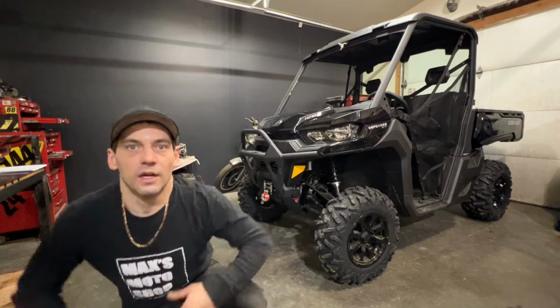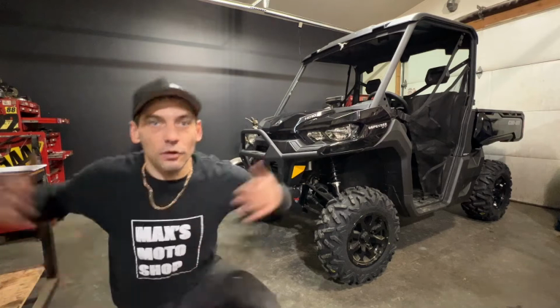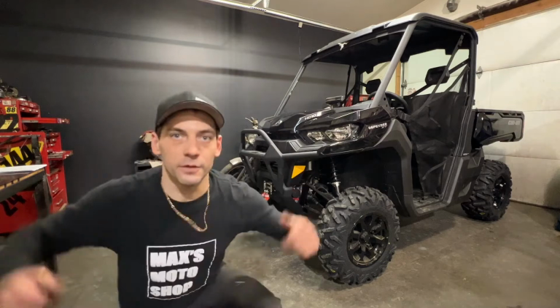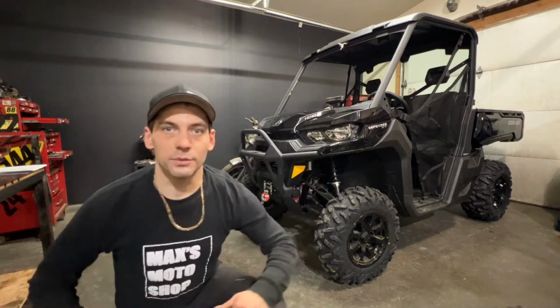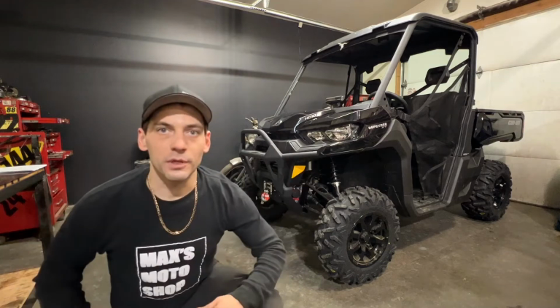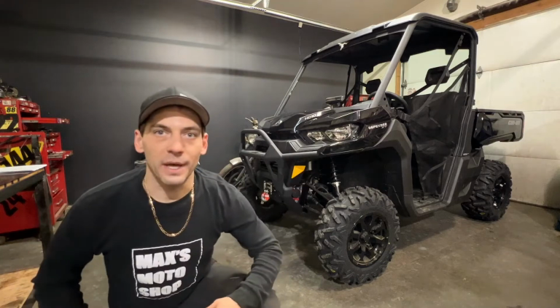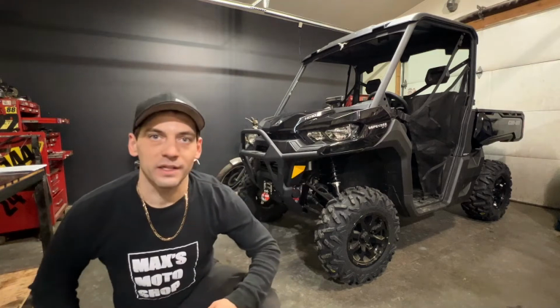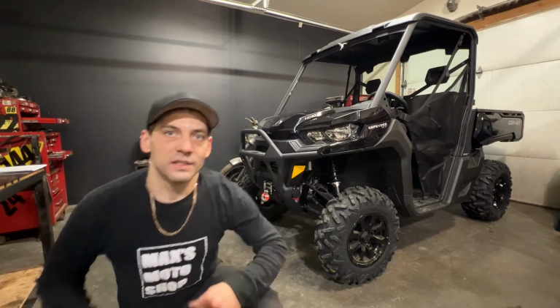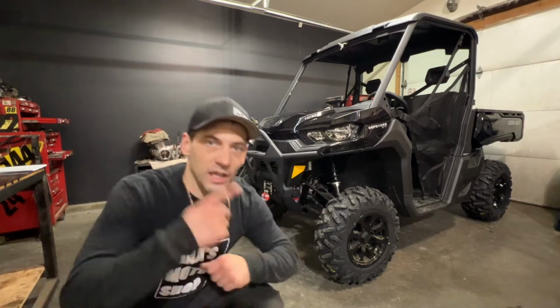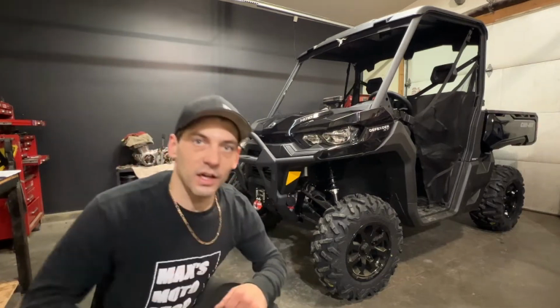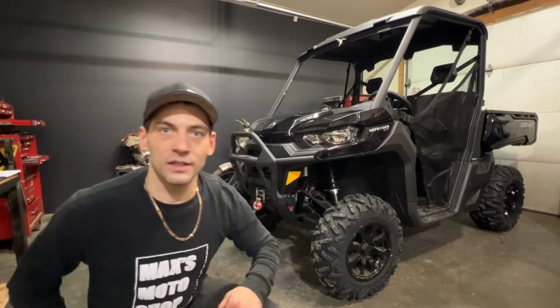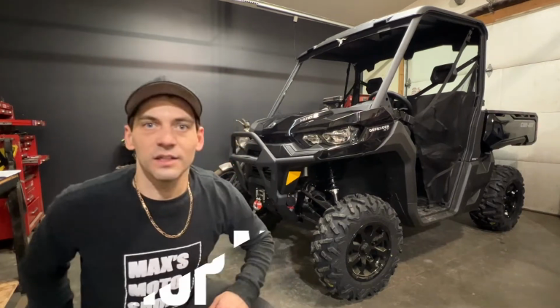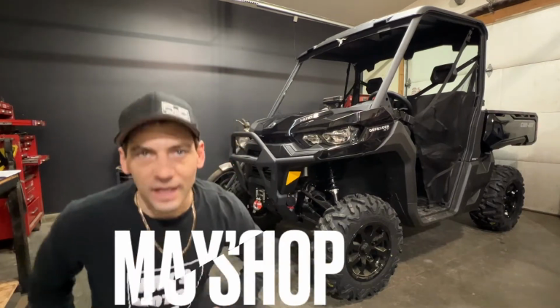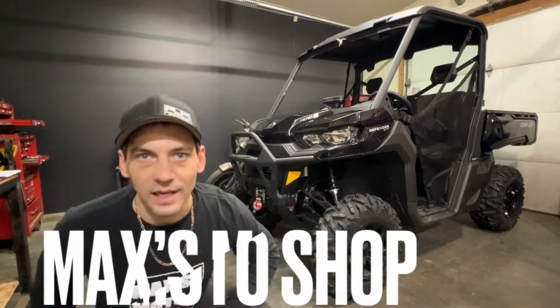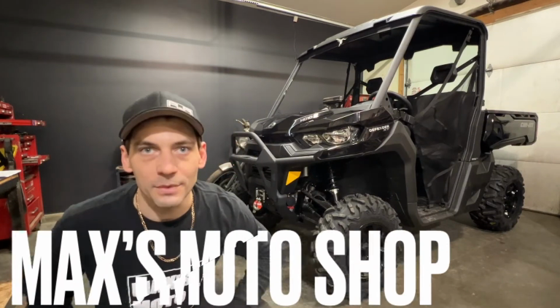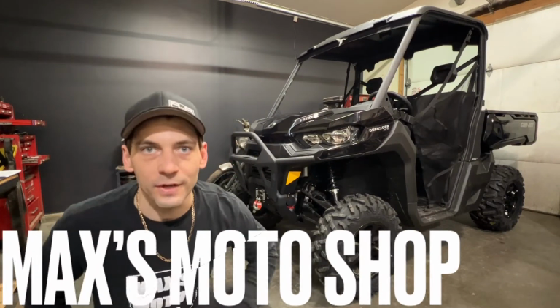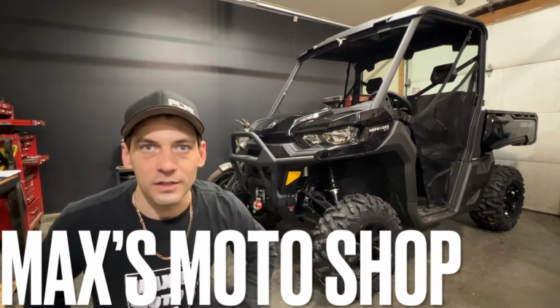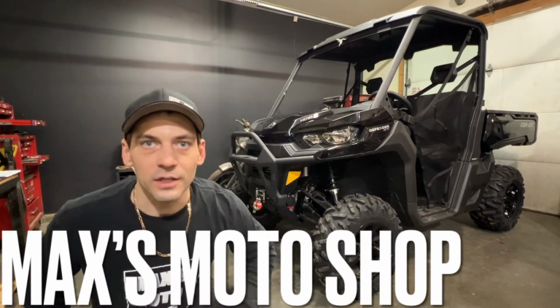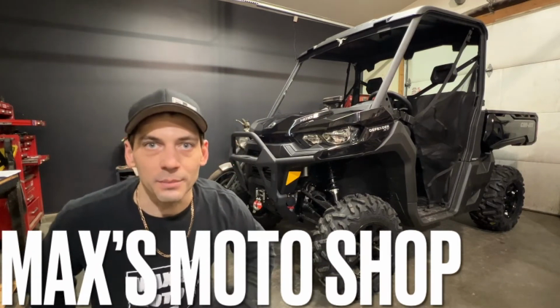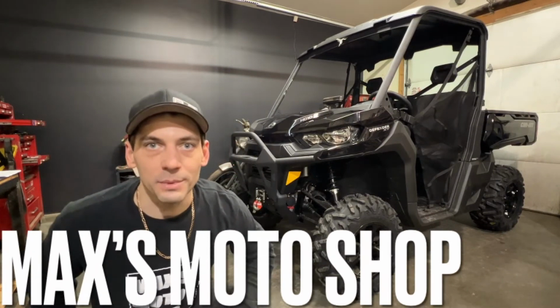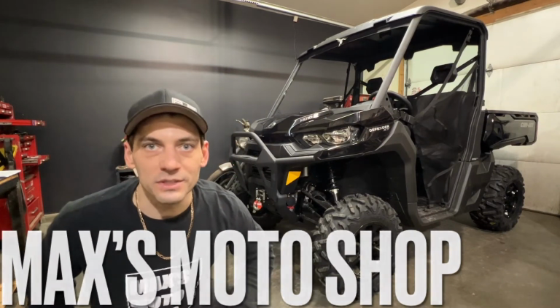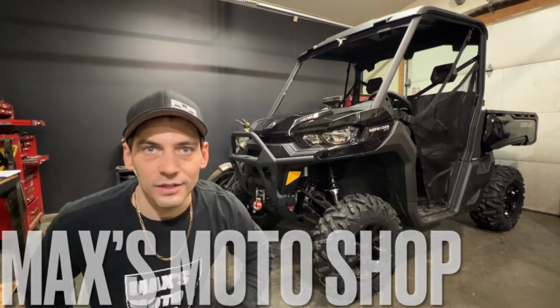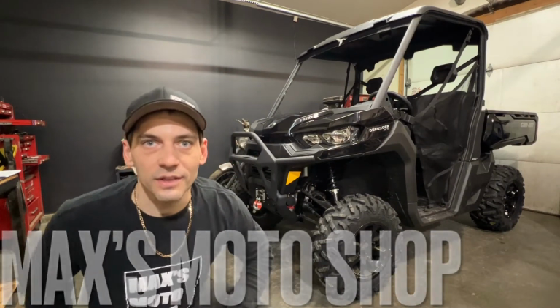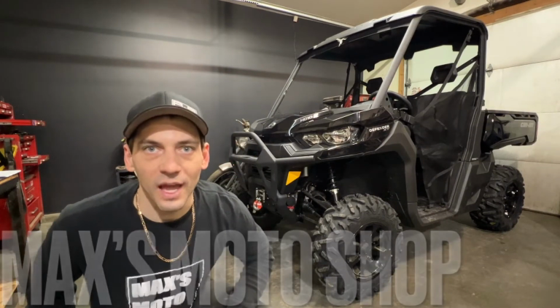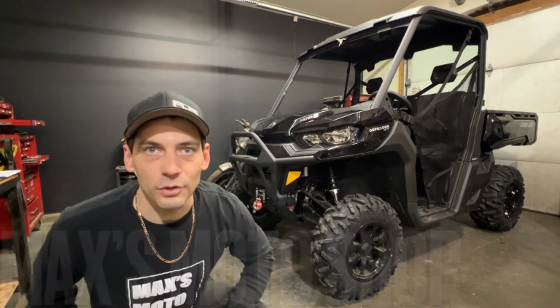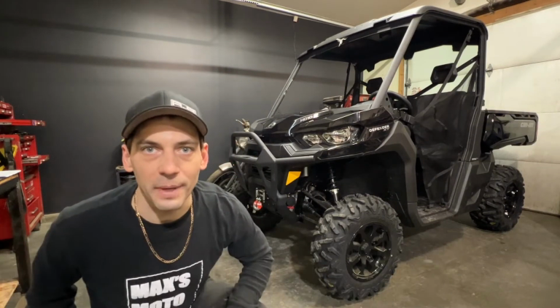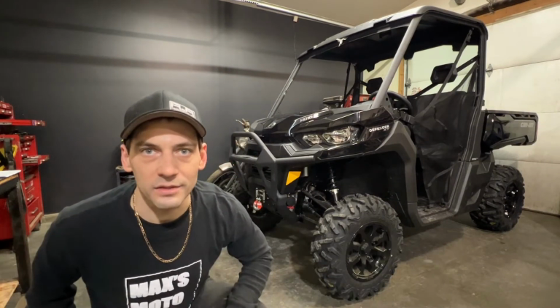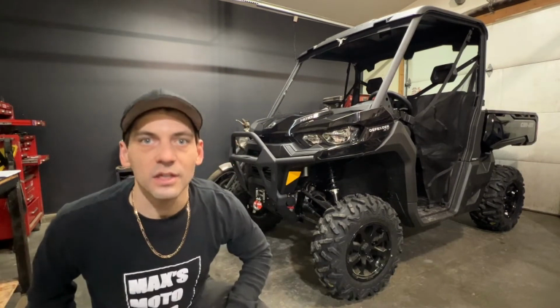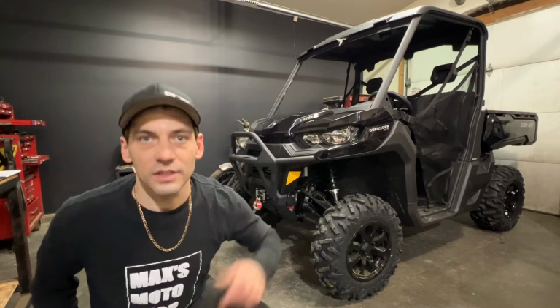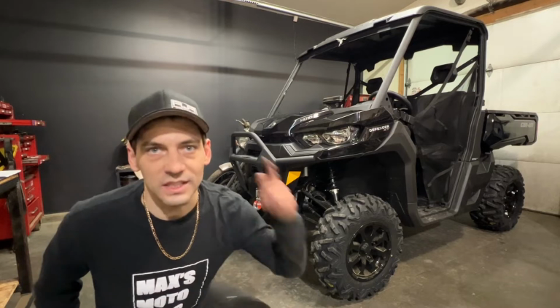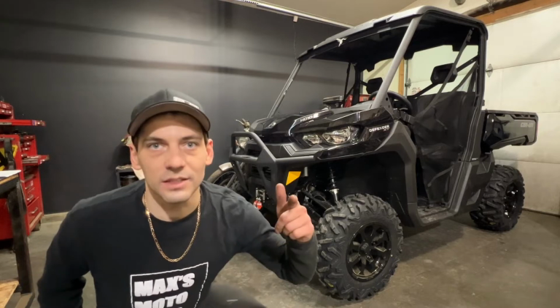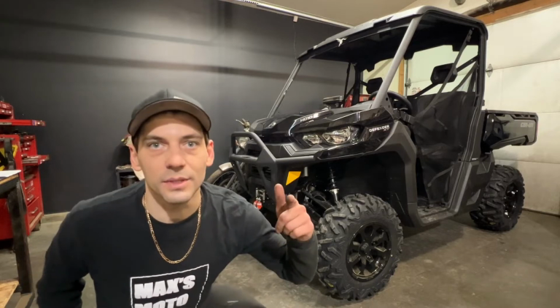Hello viewers and welcome back. Today I have the Can-Am Defender and I'm going to be installing the half door panels, so let's get to it.